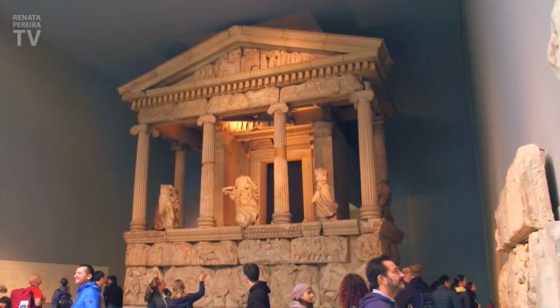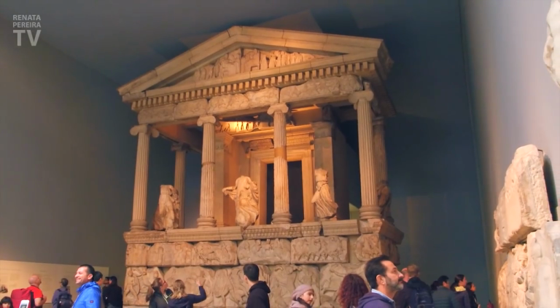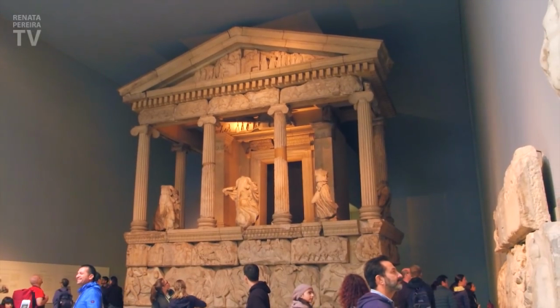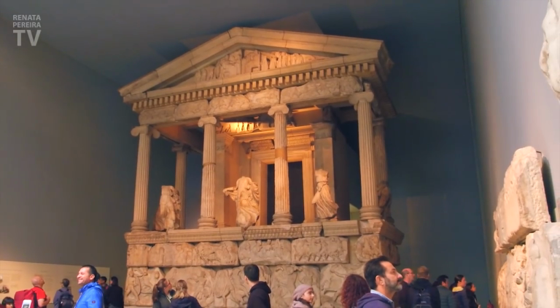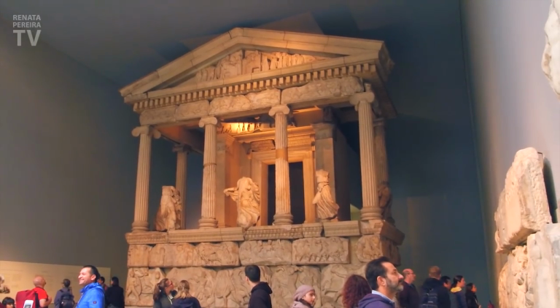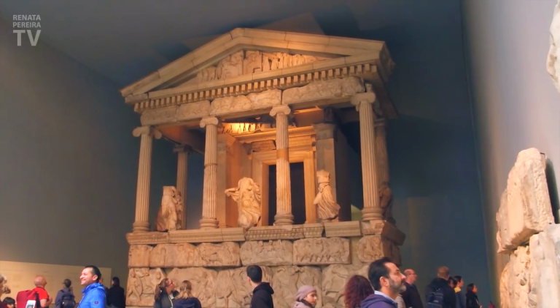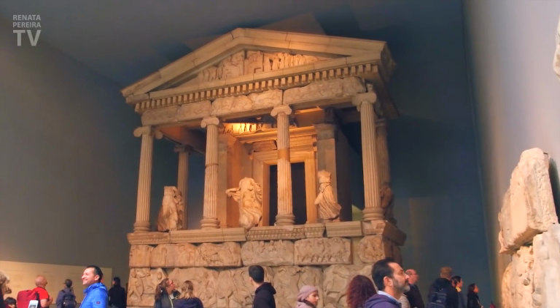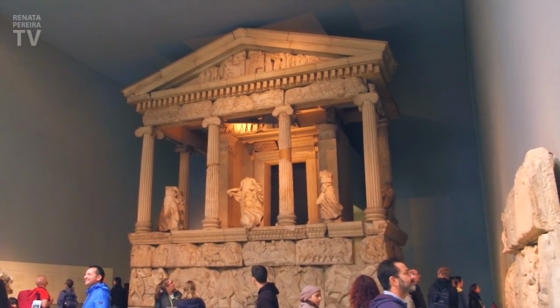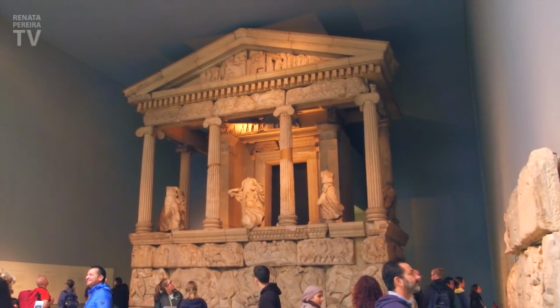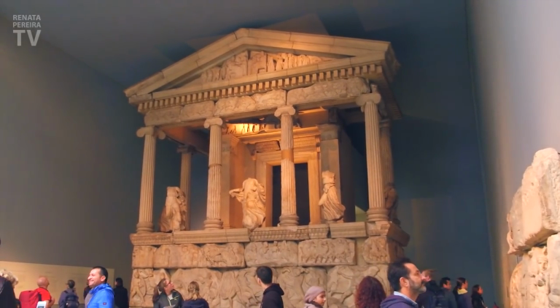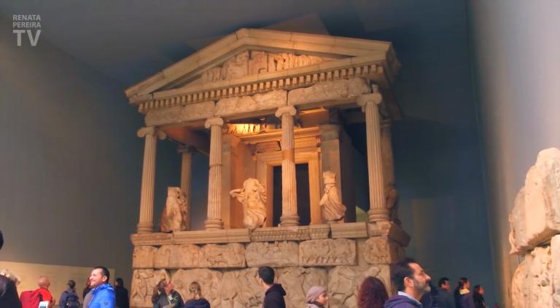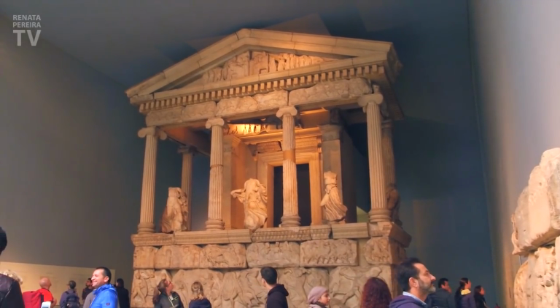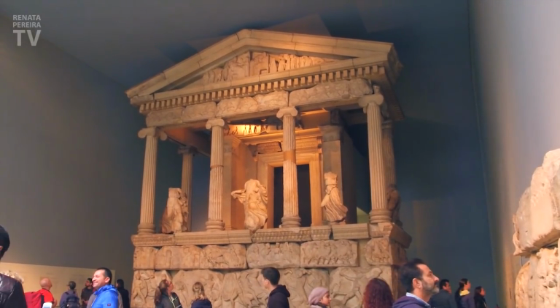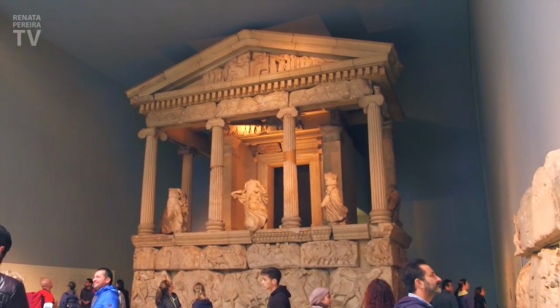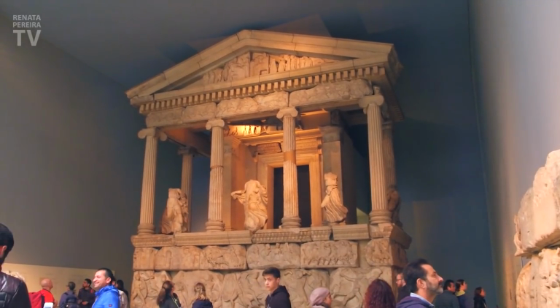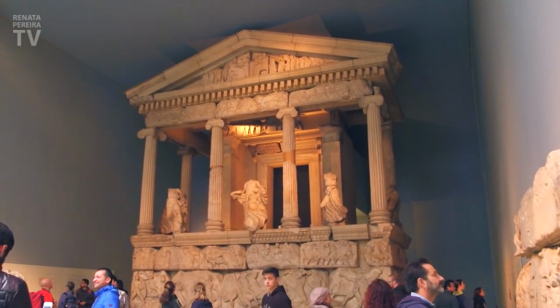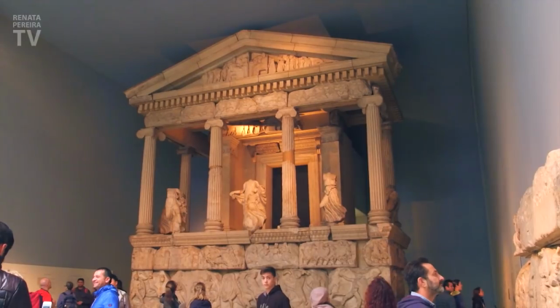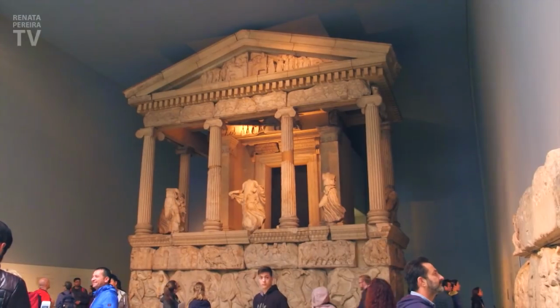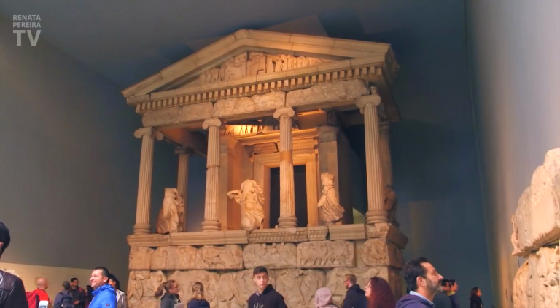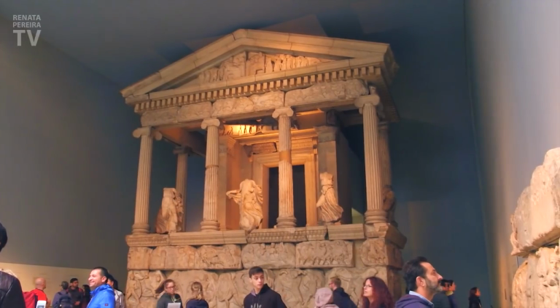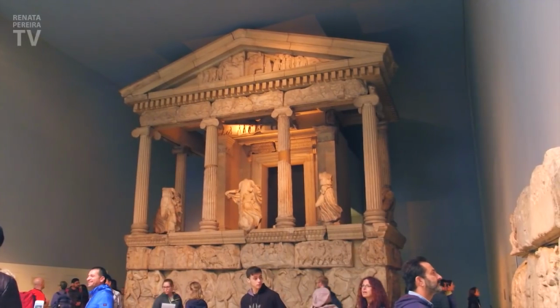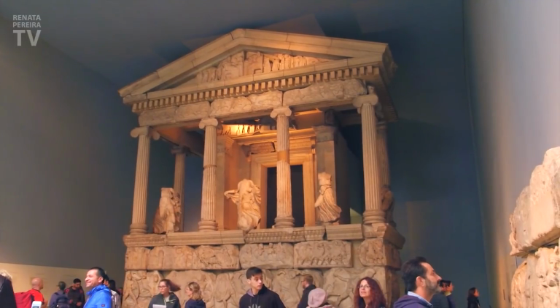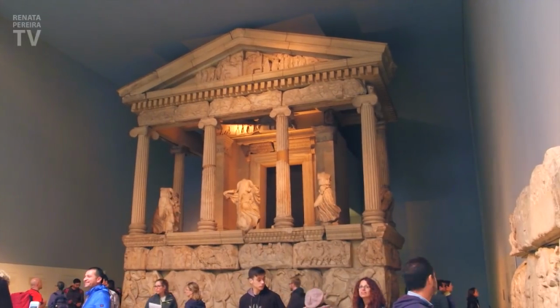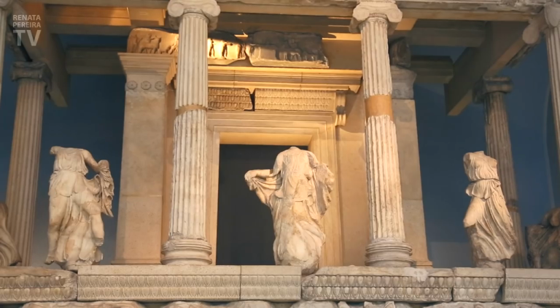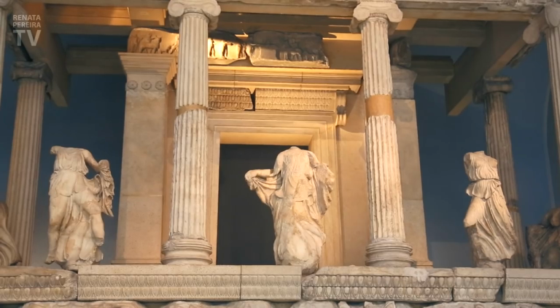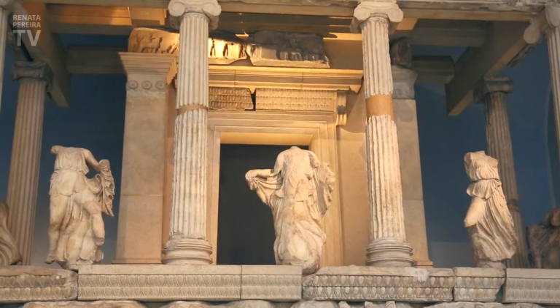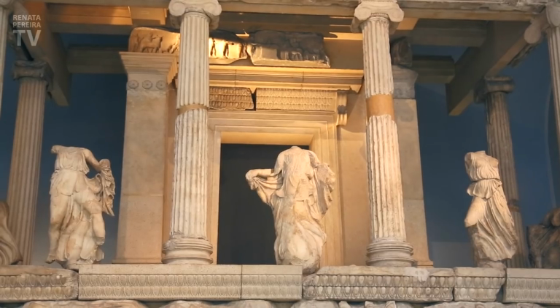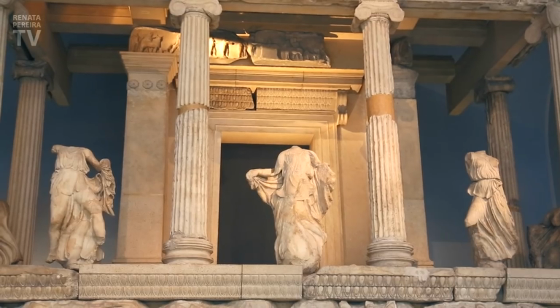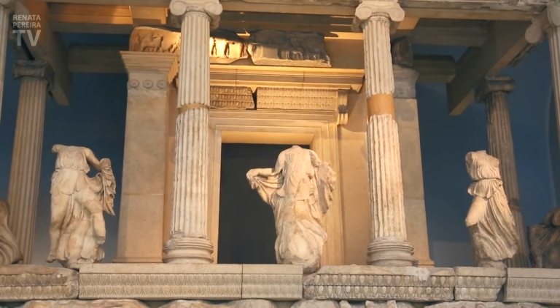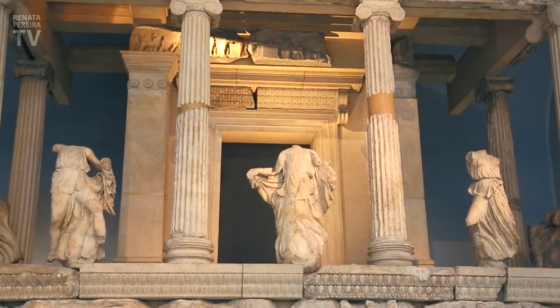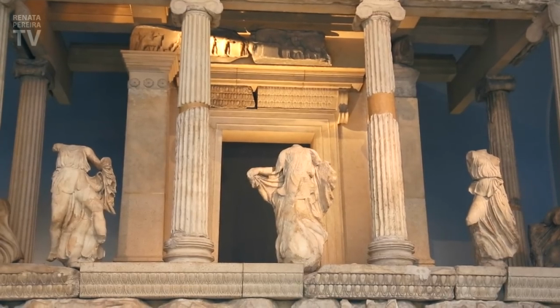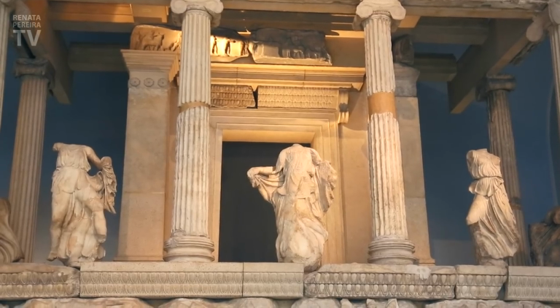Here they don't have just sculptures — it's the entire monument. This is a tomb found in Turkey.